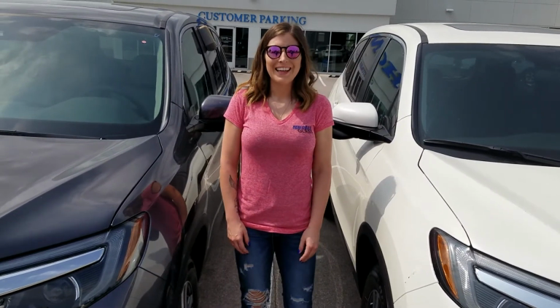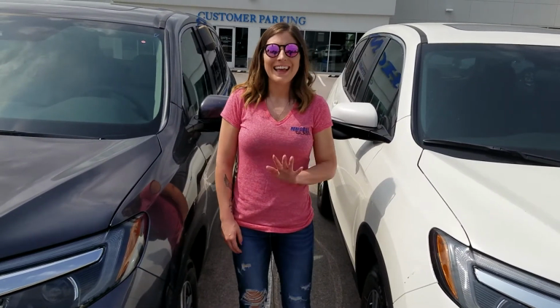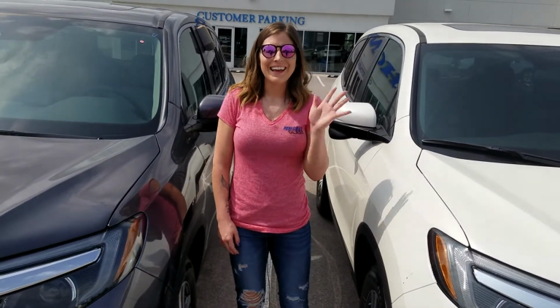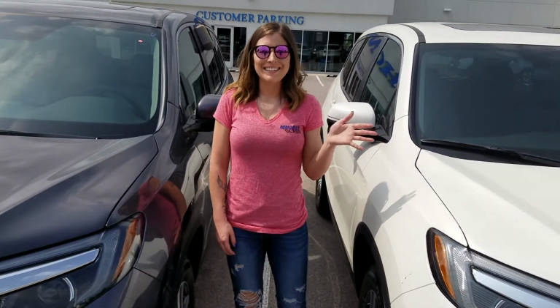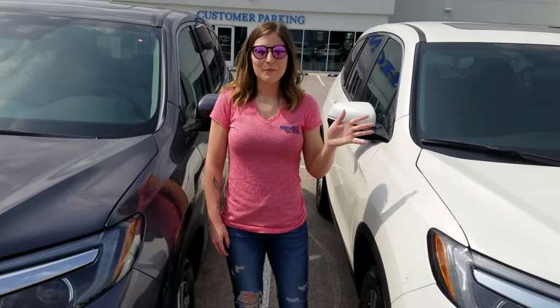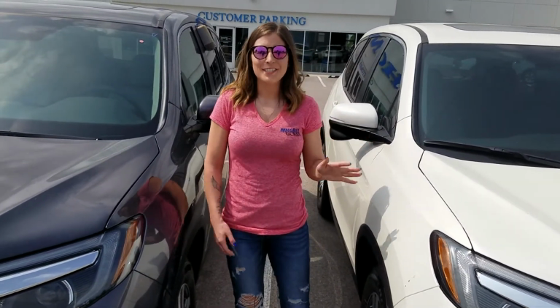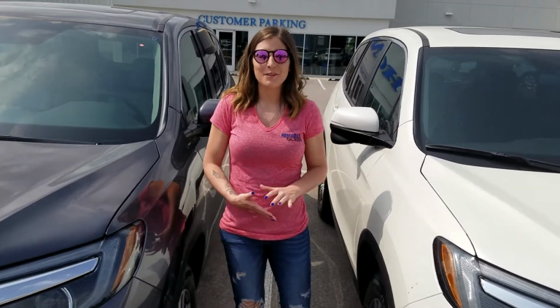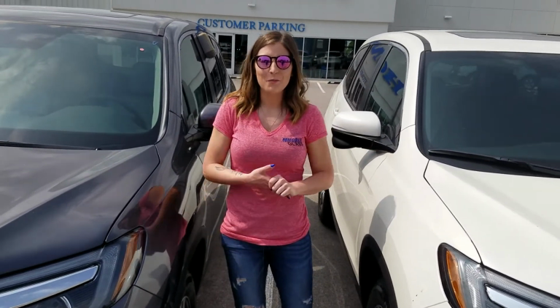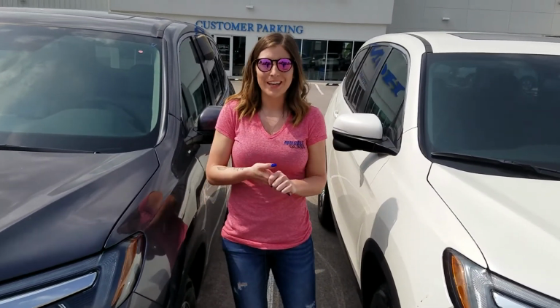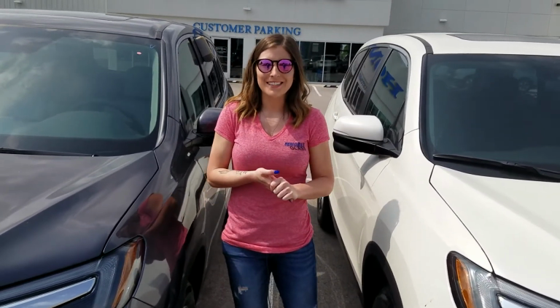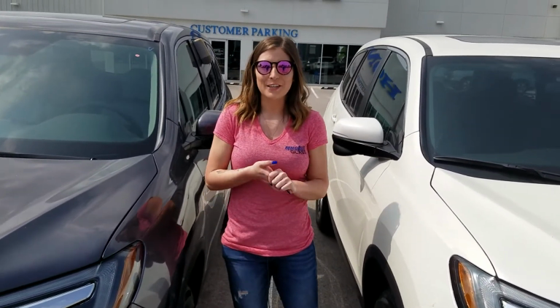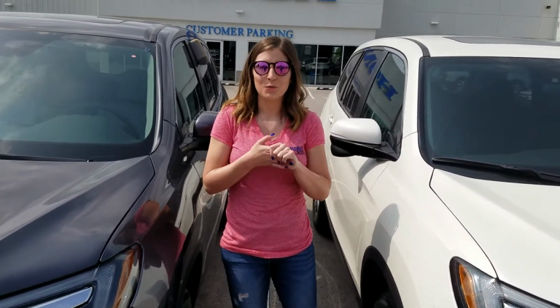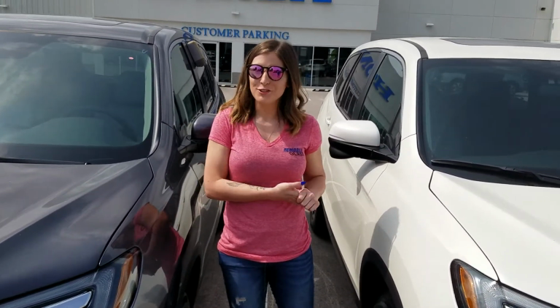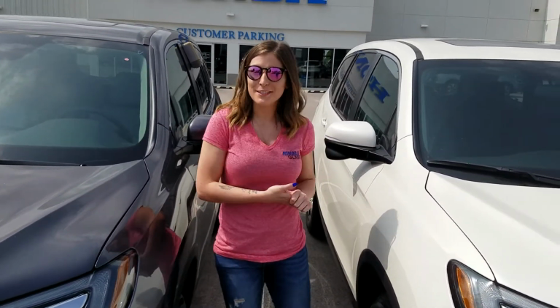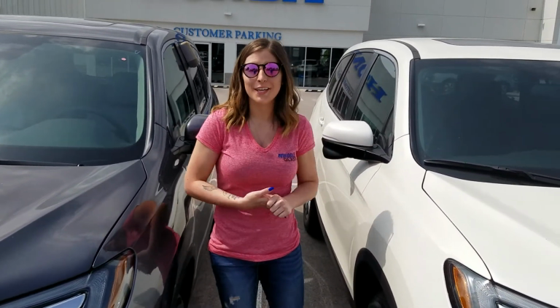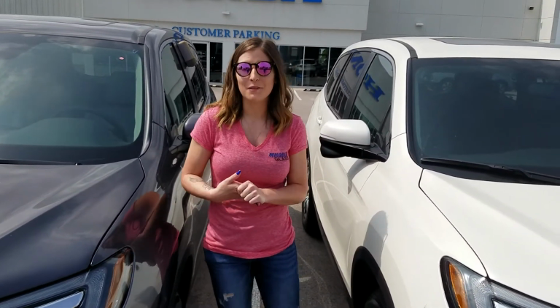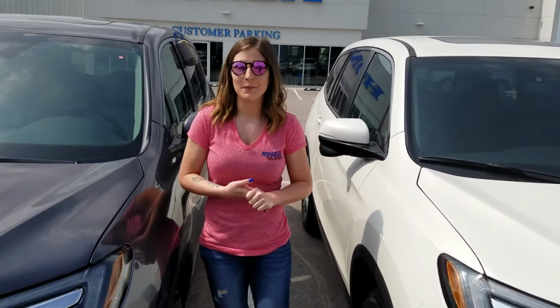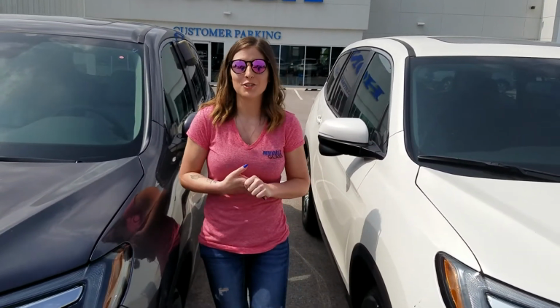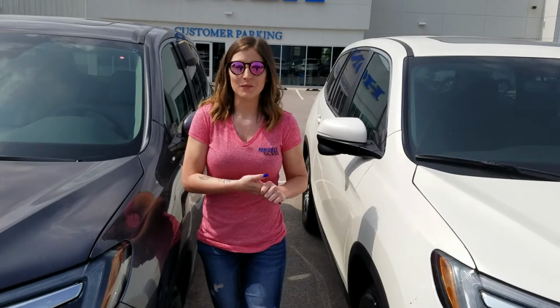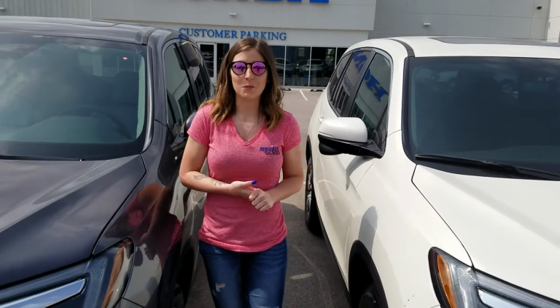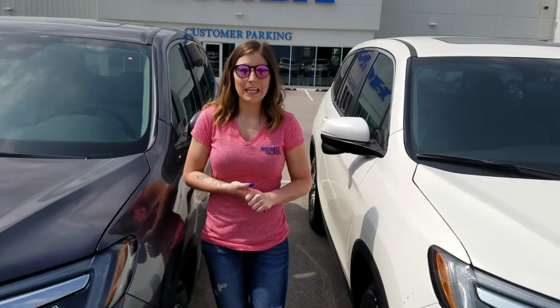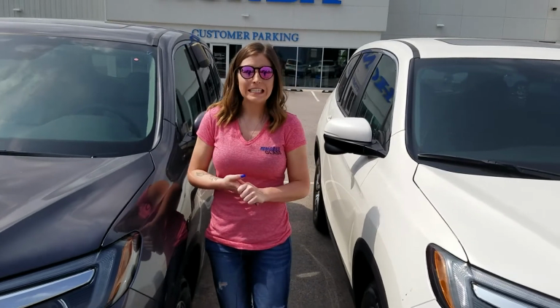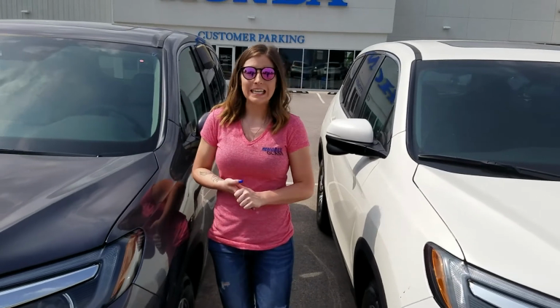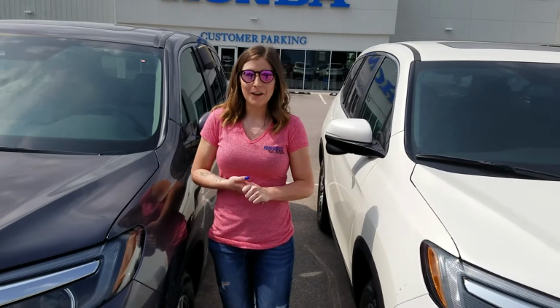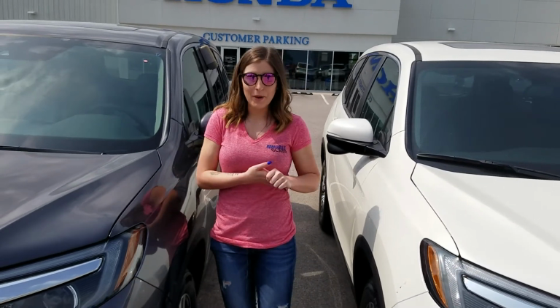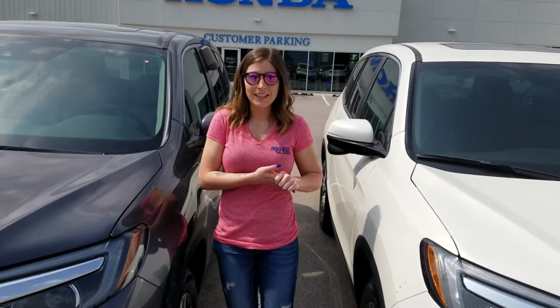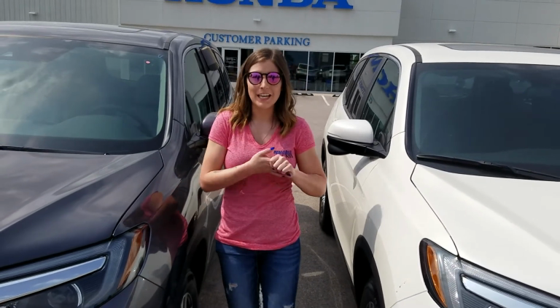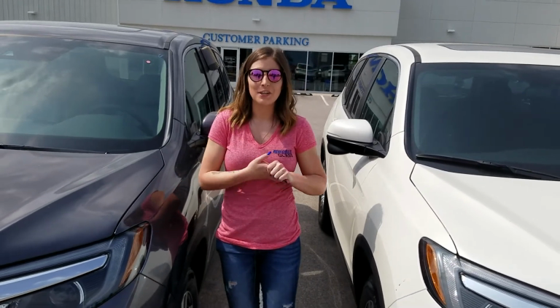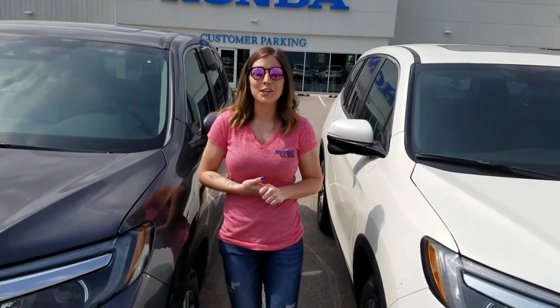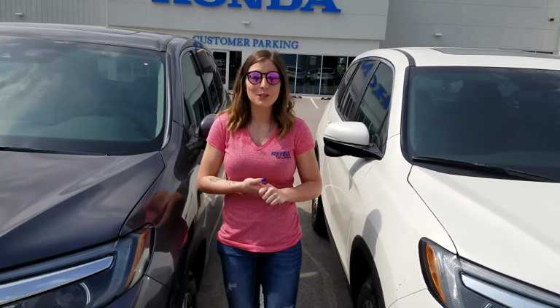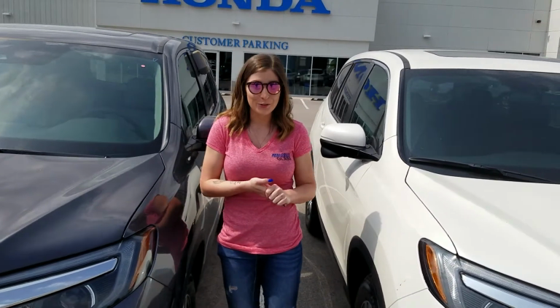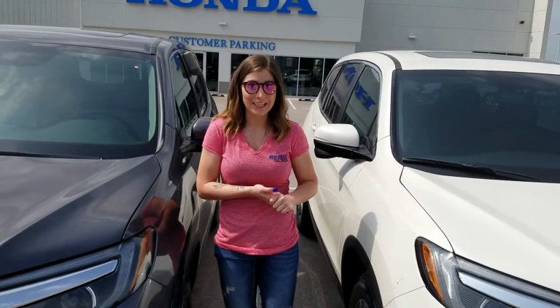Hey guys, I am Kristen with Mobile Glass. If you're watching this video, it's because you have a 2018 Honda Pilot and you need to get your windshield replaced.